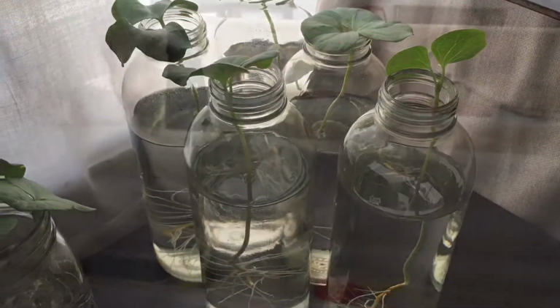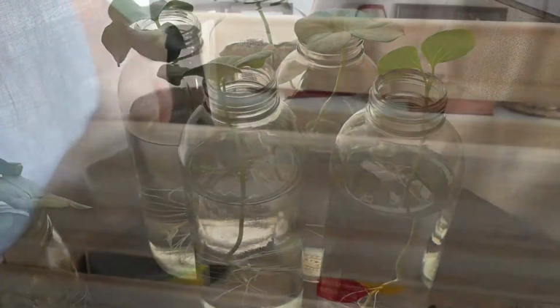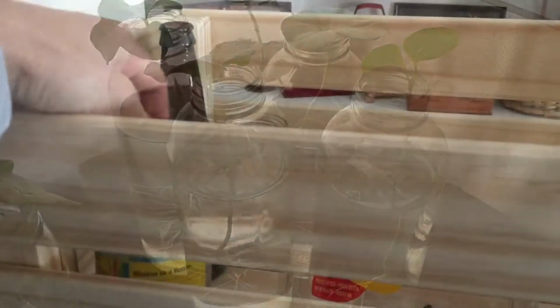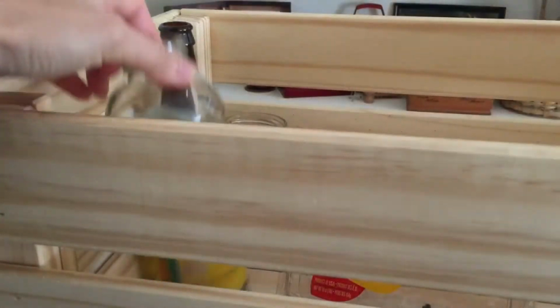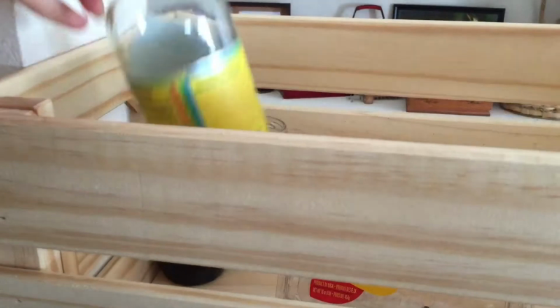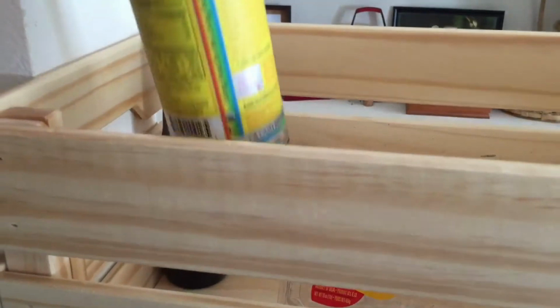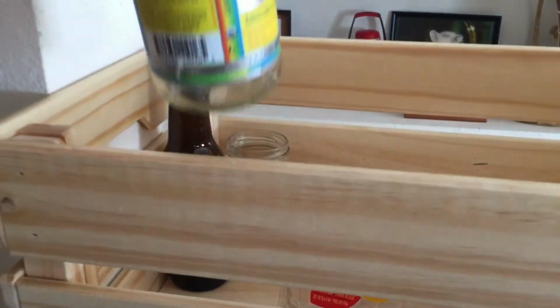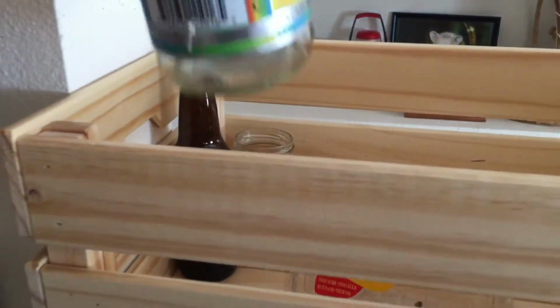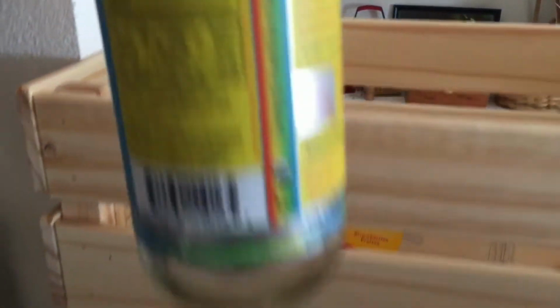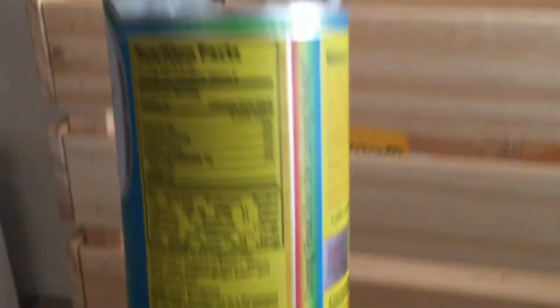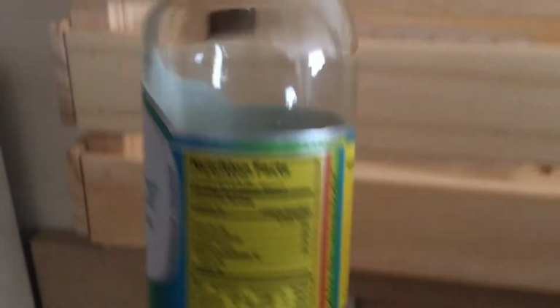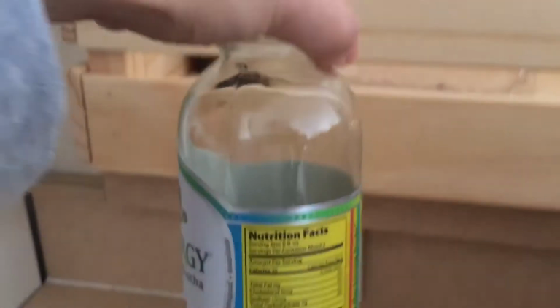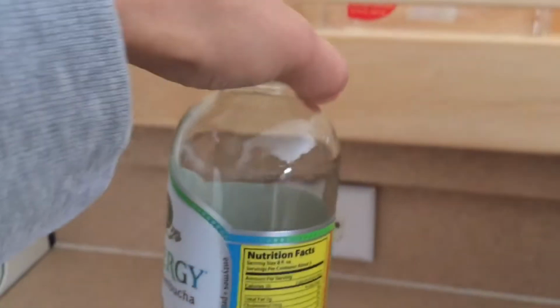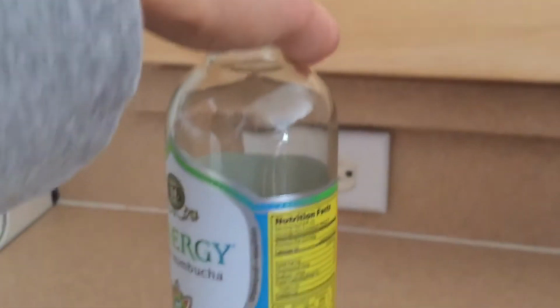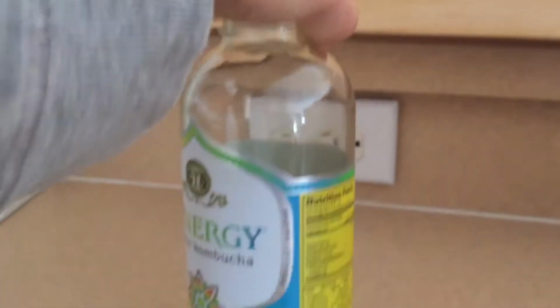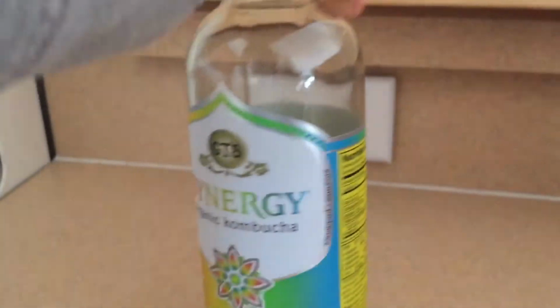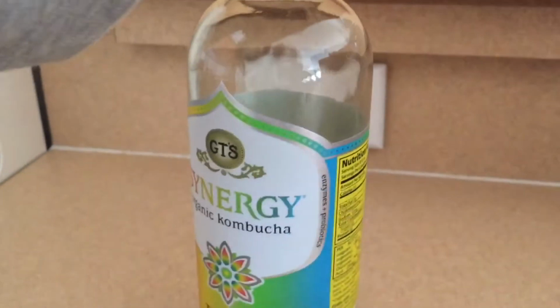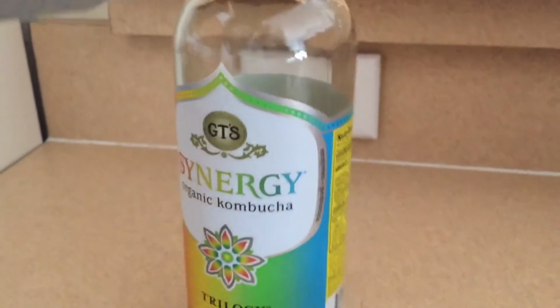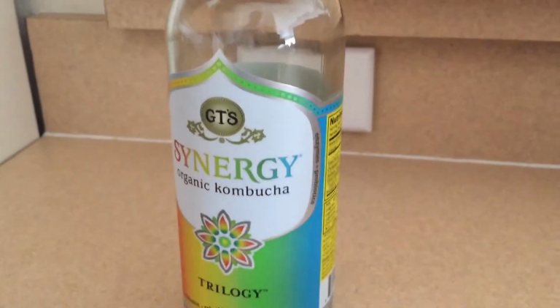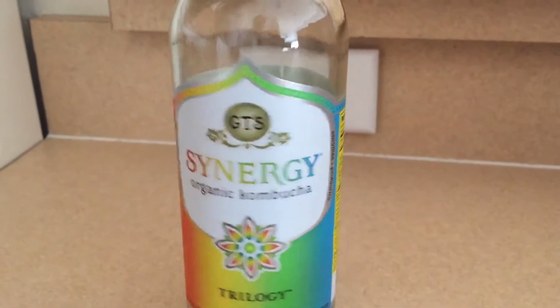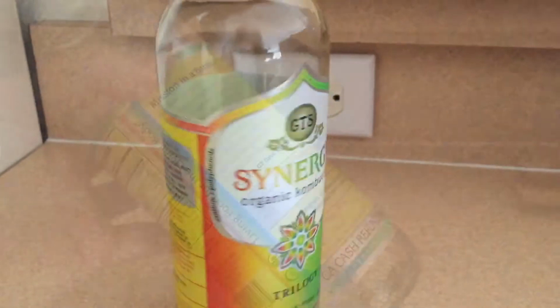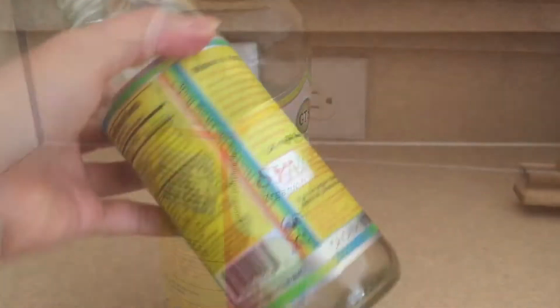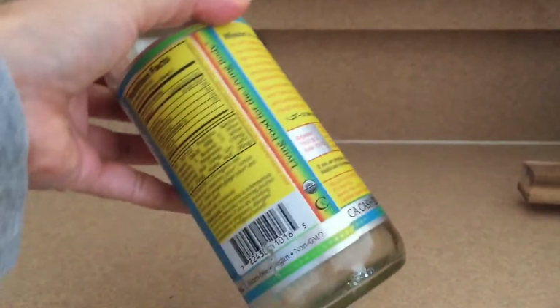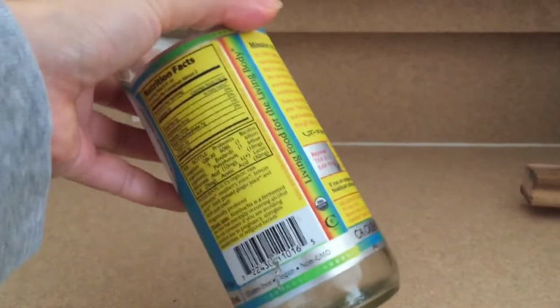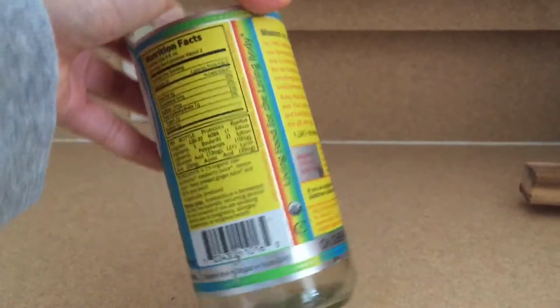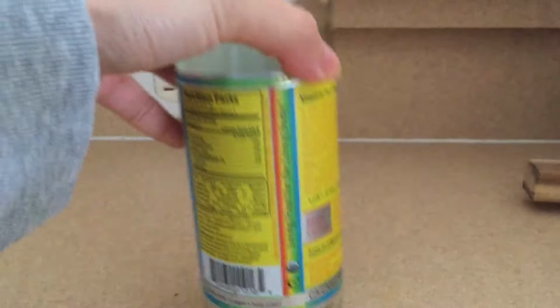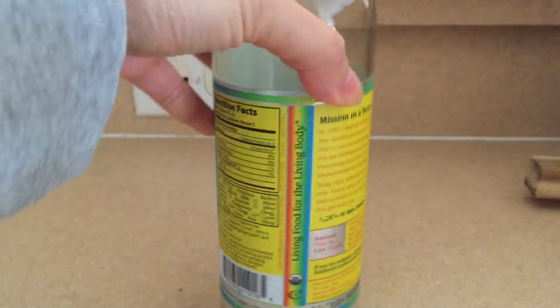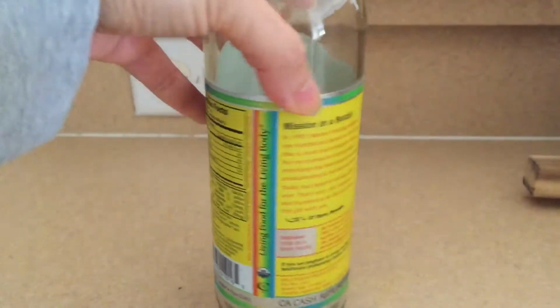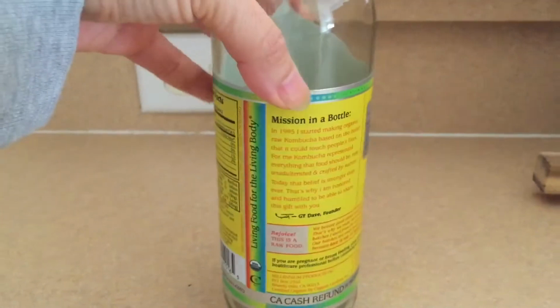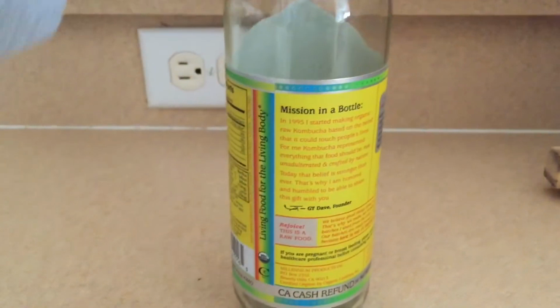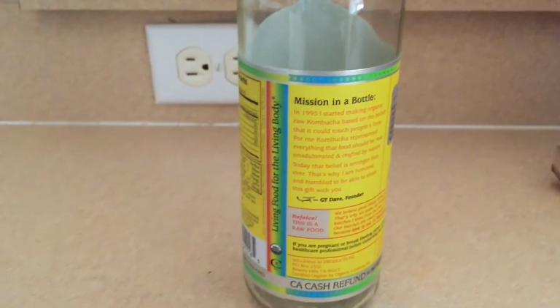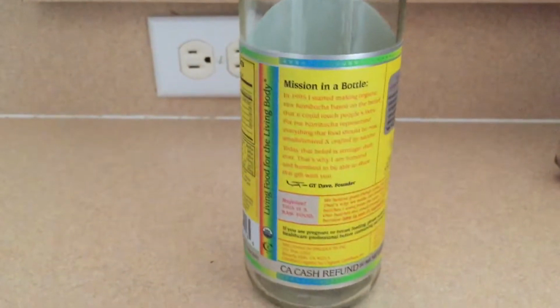Here's my recycle bin and this is the bottle I'll be using. I'll show you how I remove the label easily.